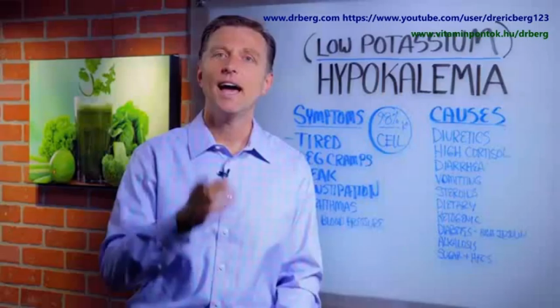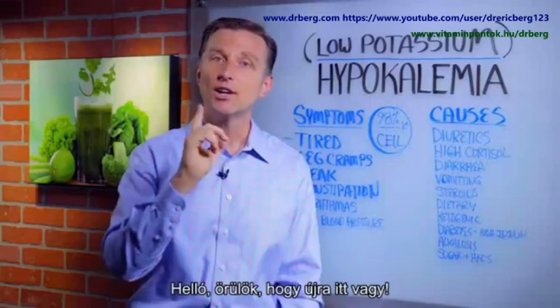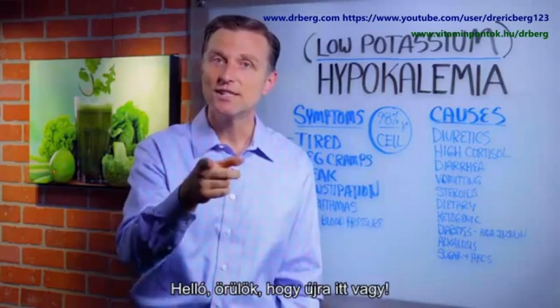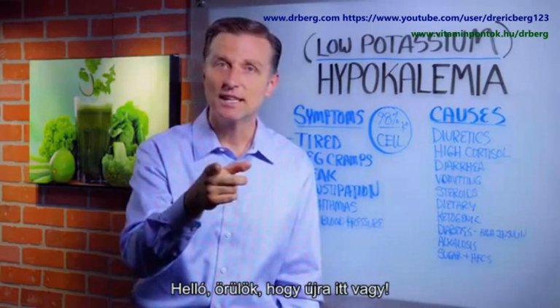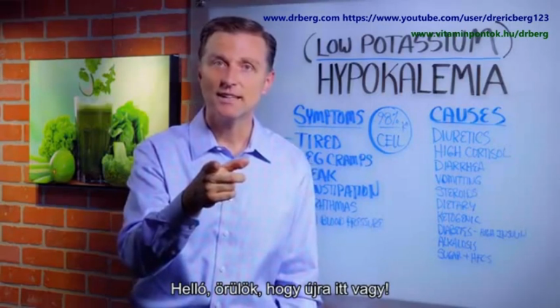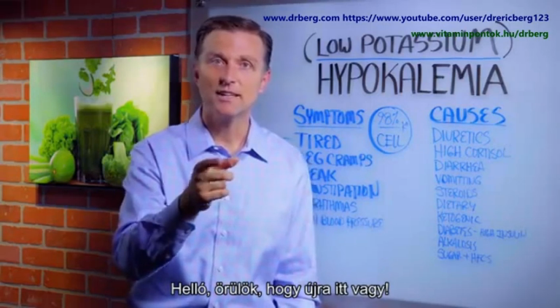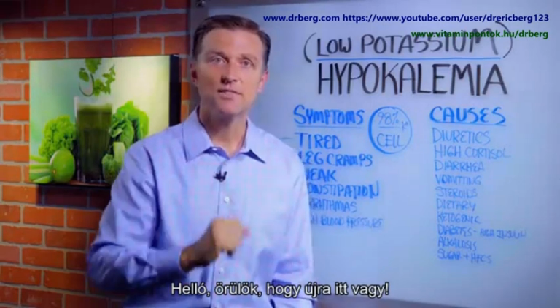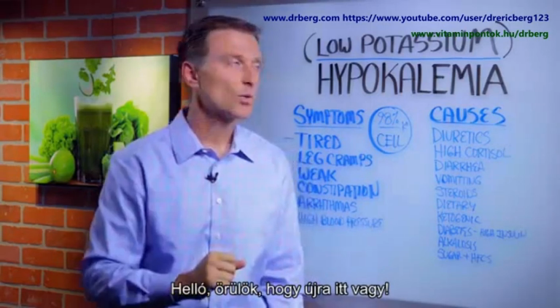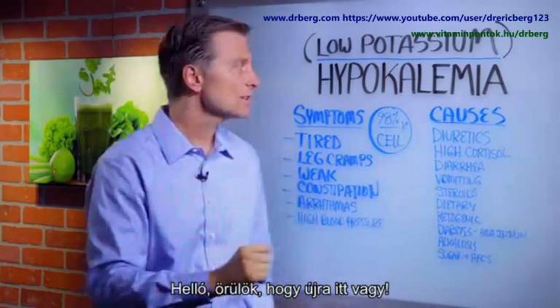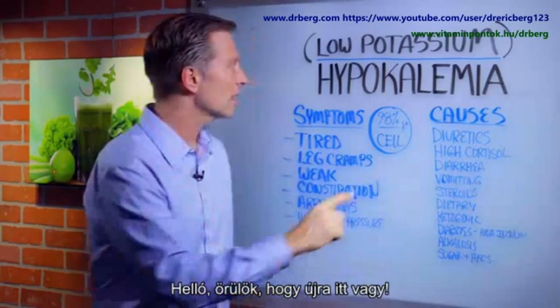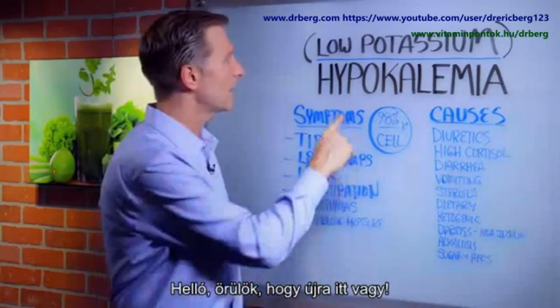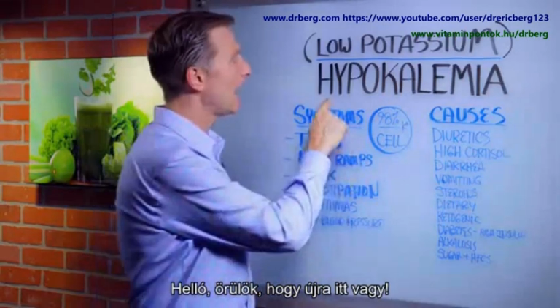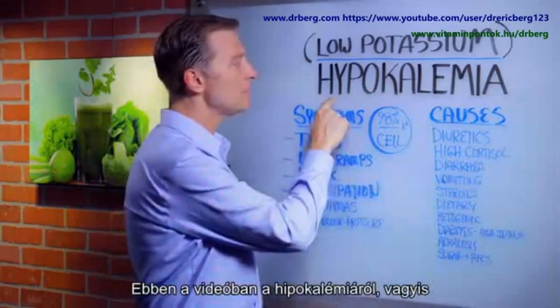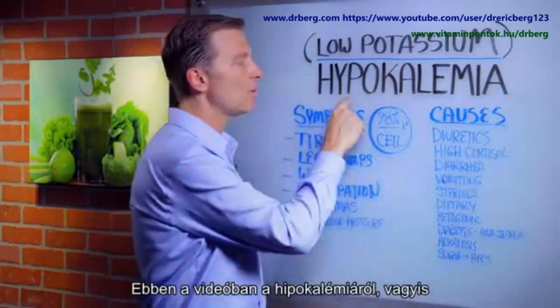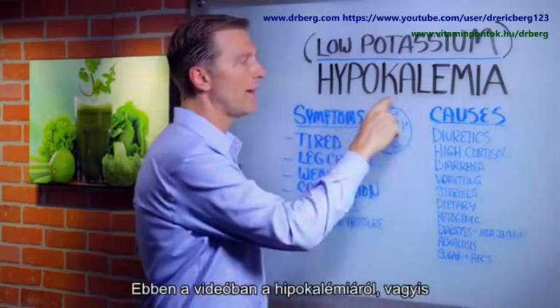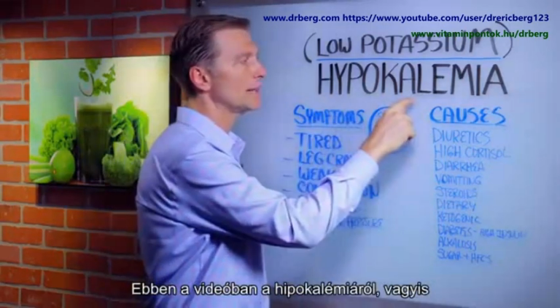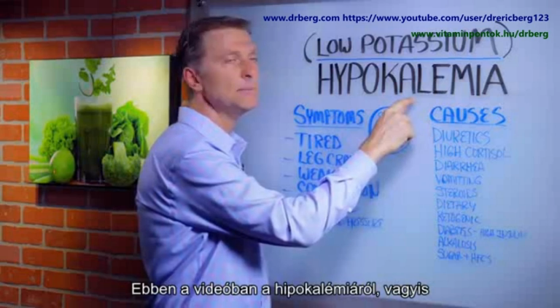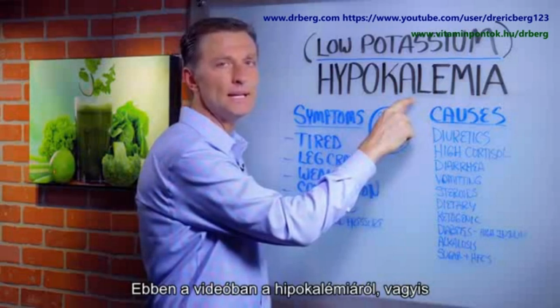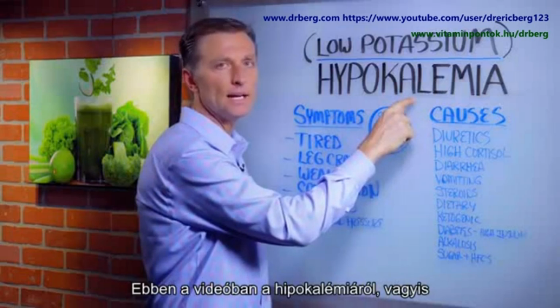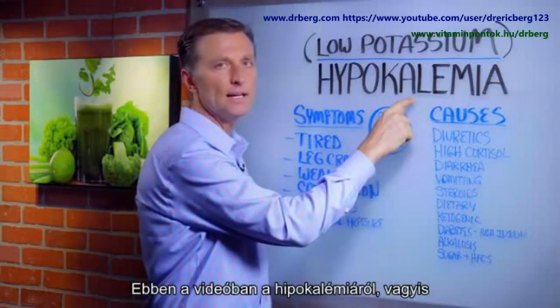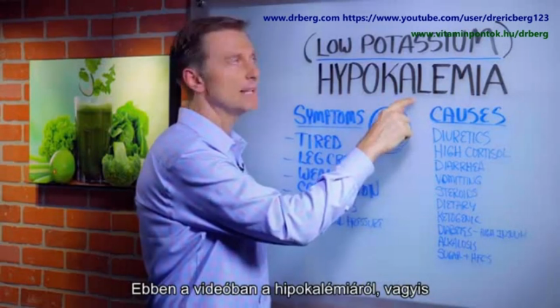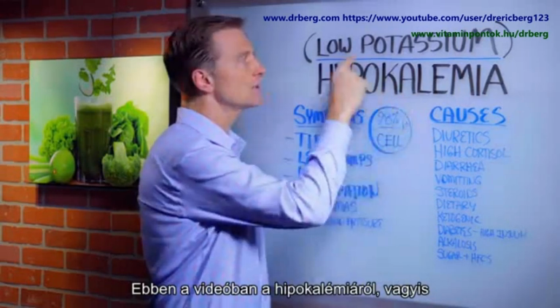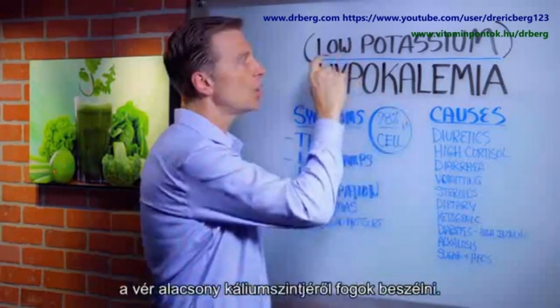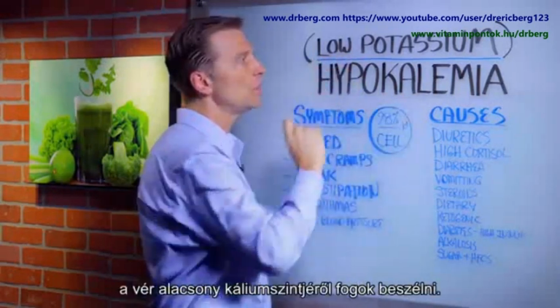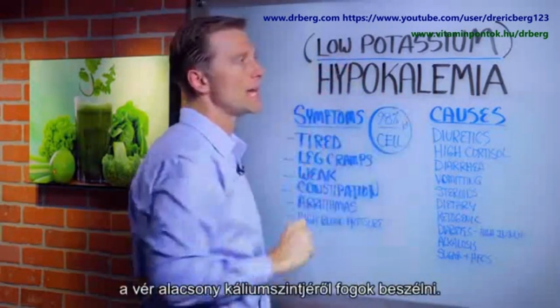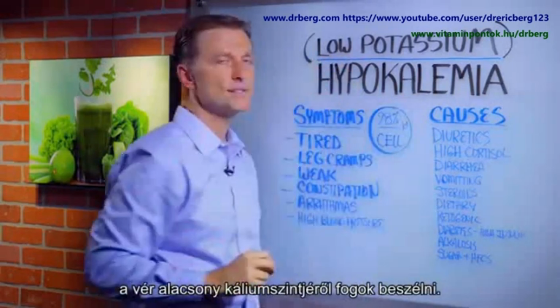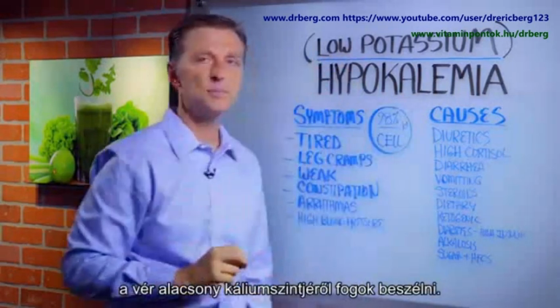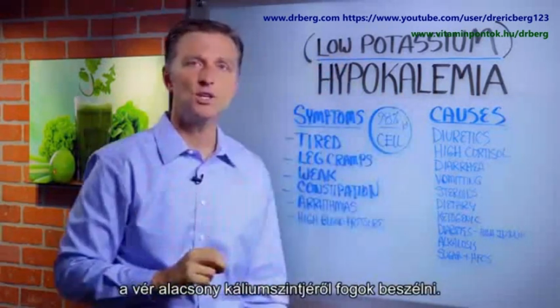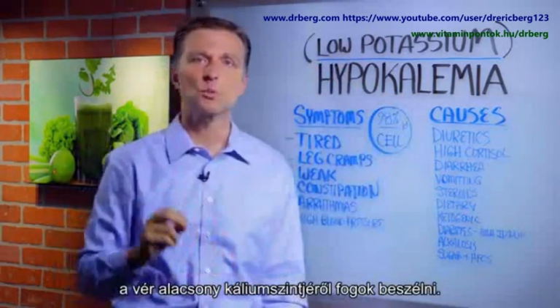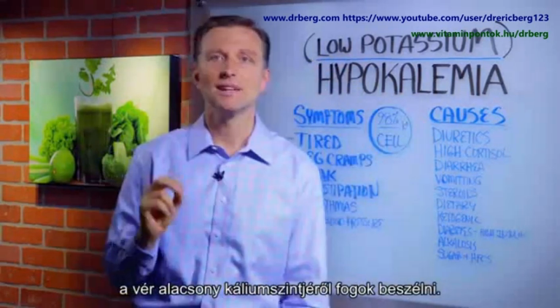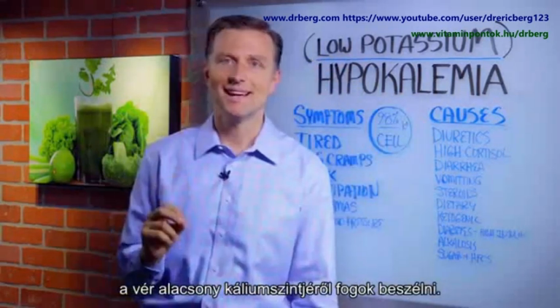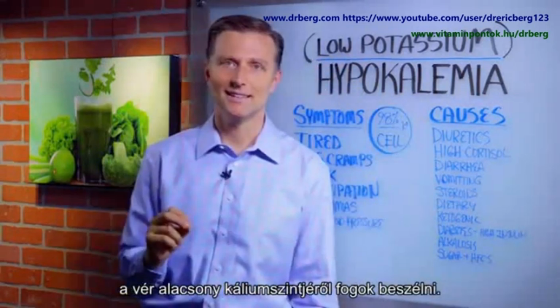Hey, good to see you again. In this video, we're going to talk about hypokalemia — that's low potassium in your blood.